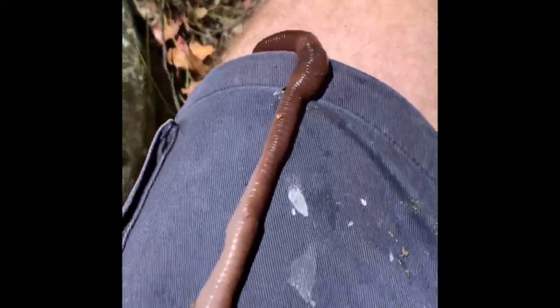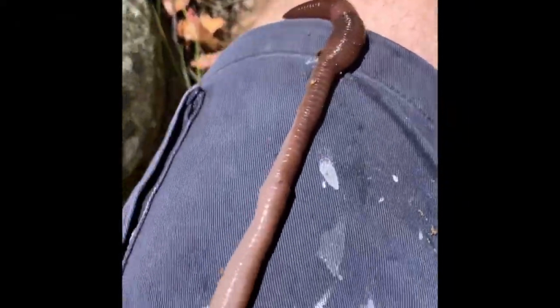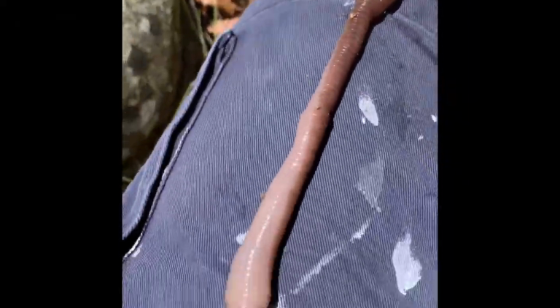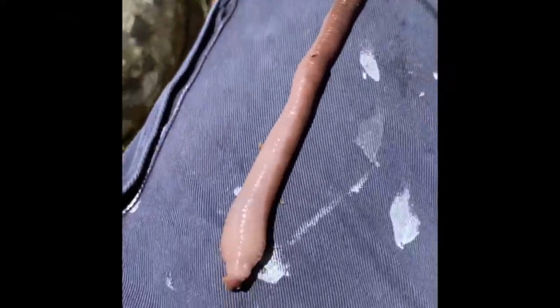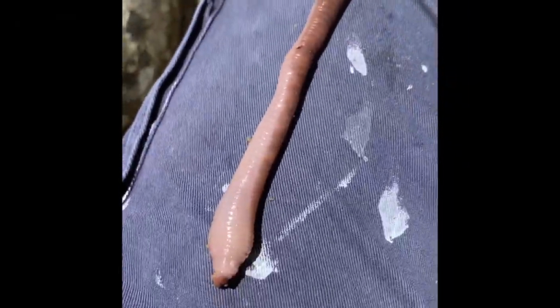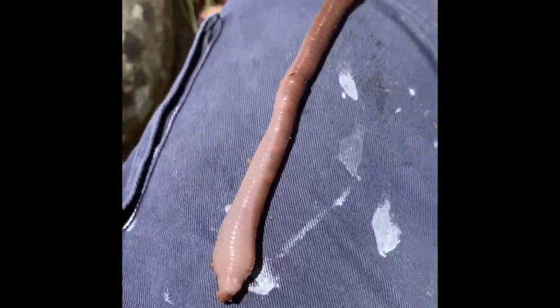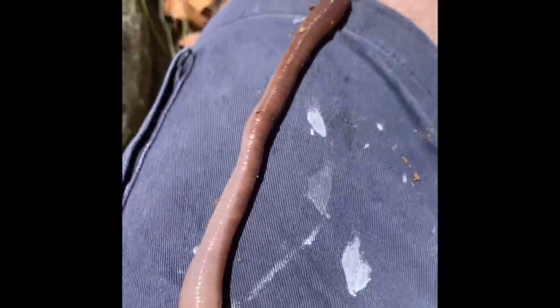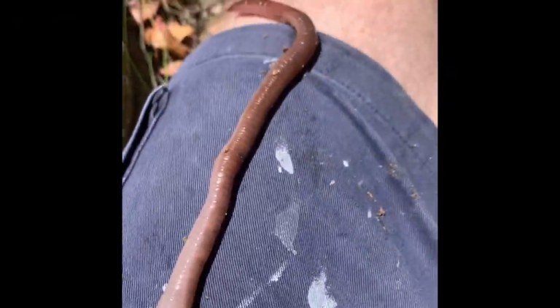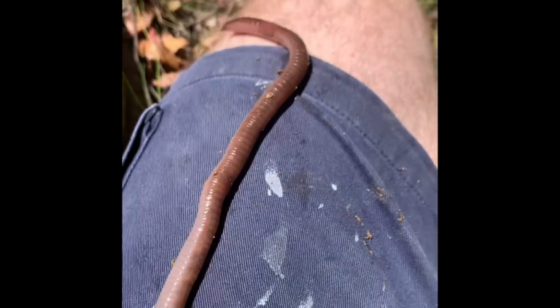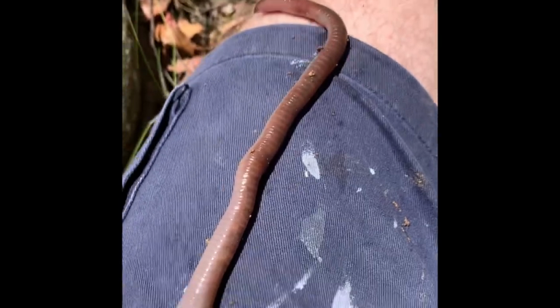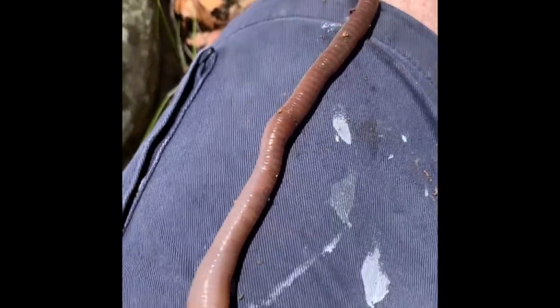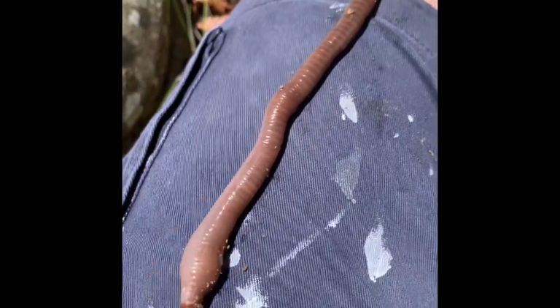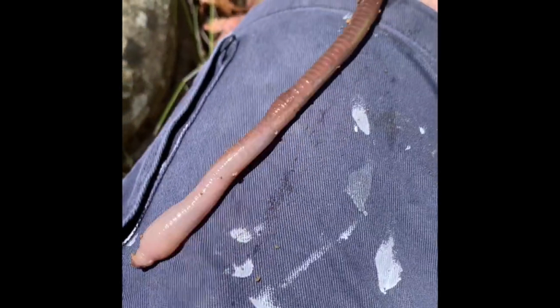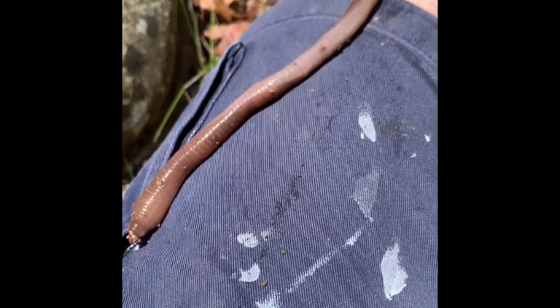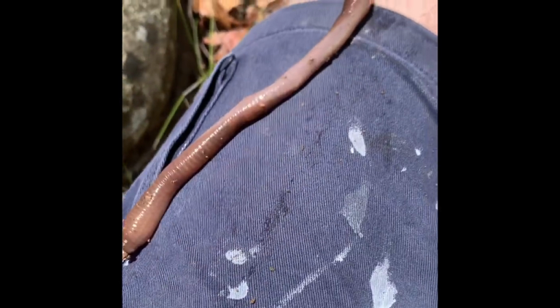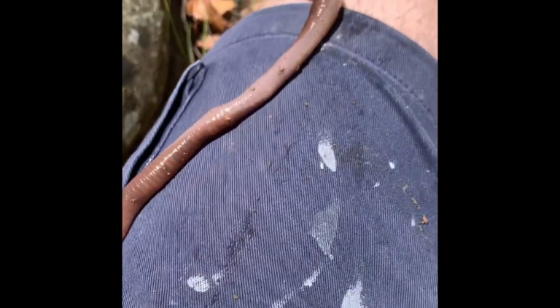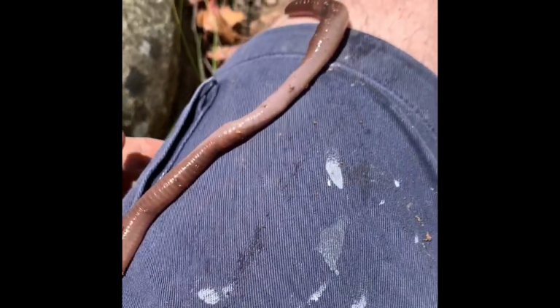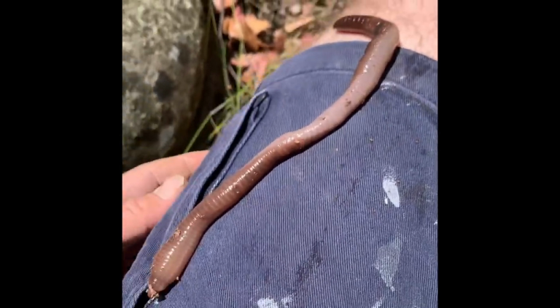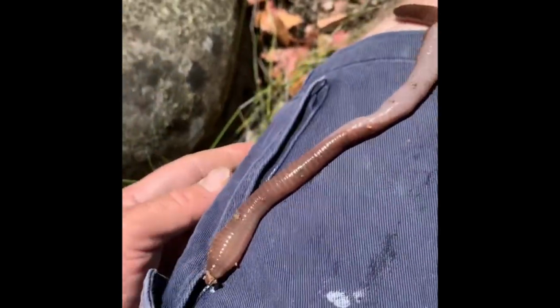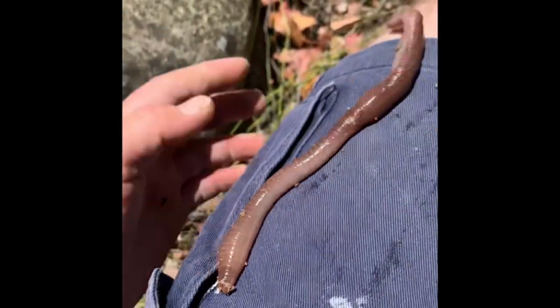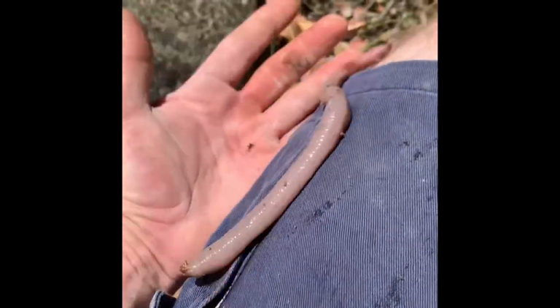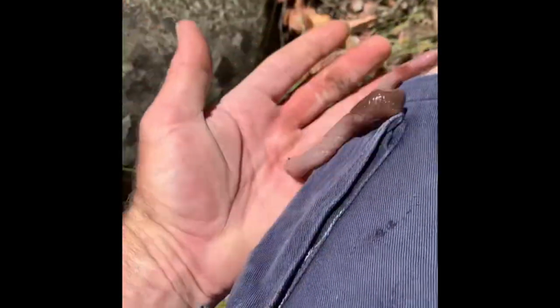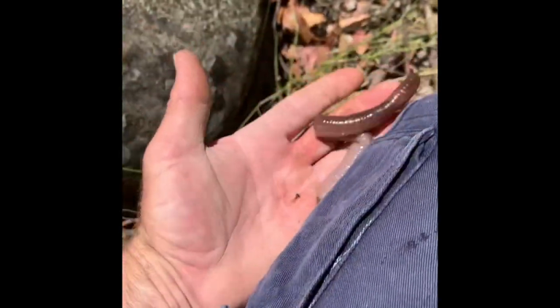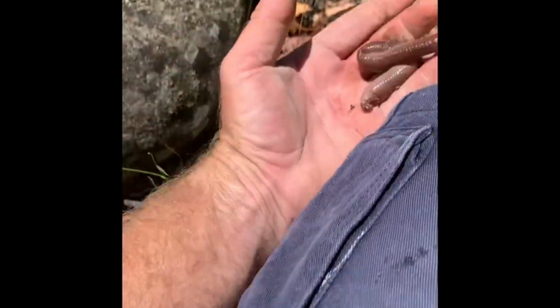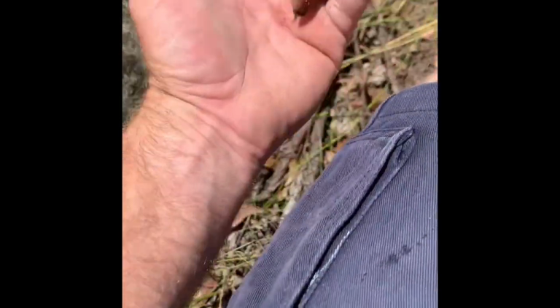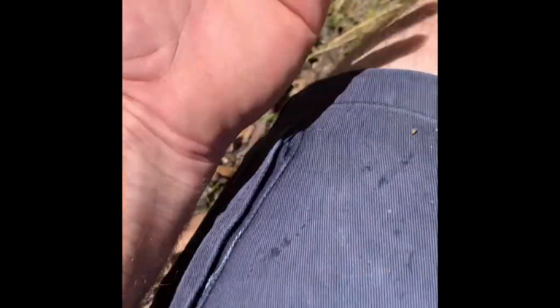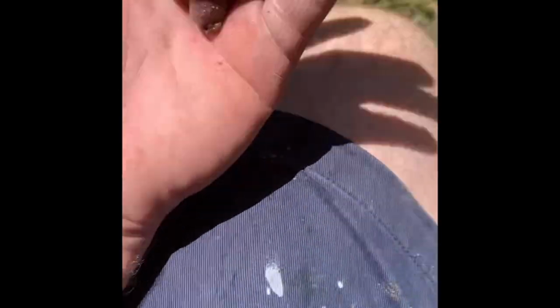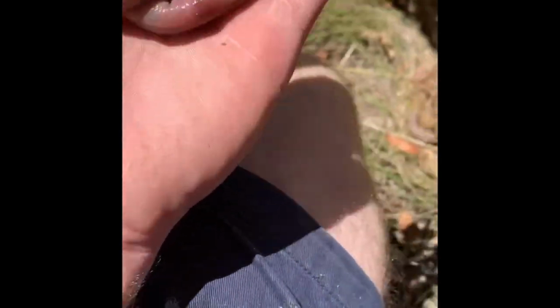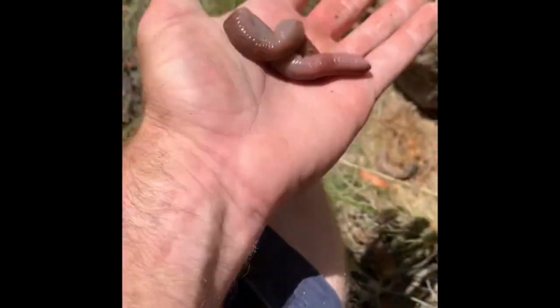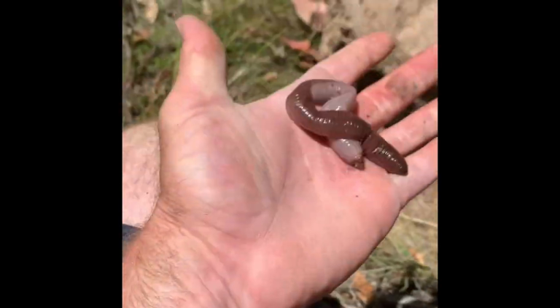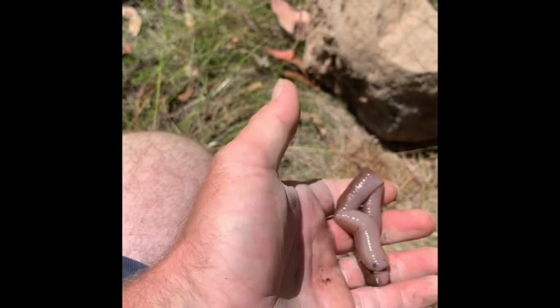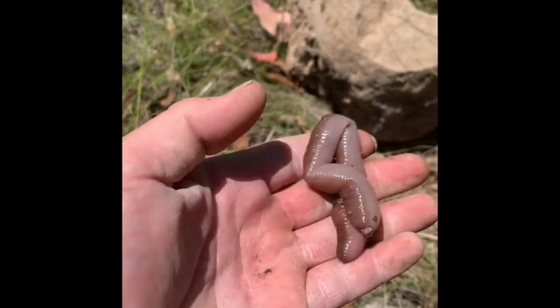Check out the size of the scrub worms we're finding. You can never find one when you go fishing though.